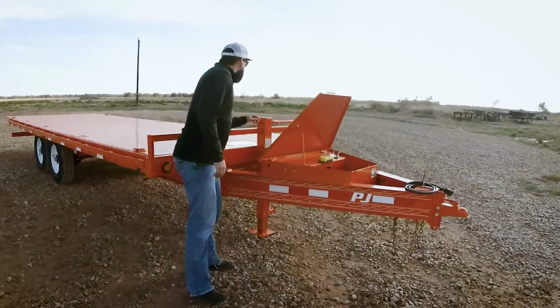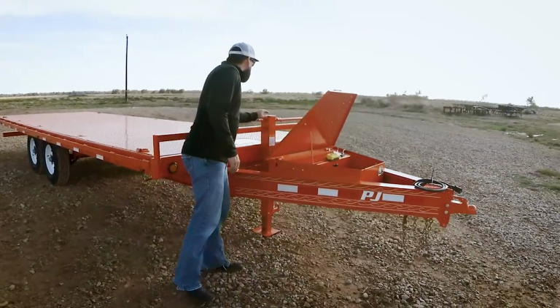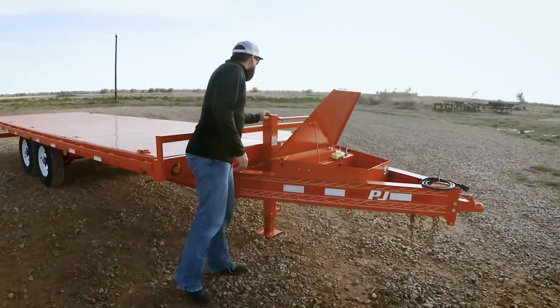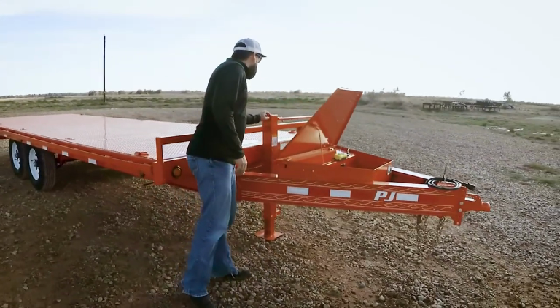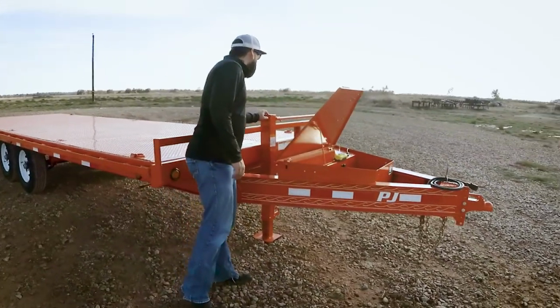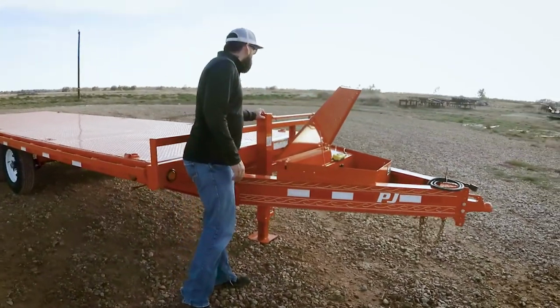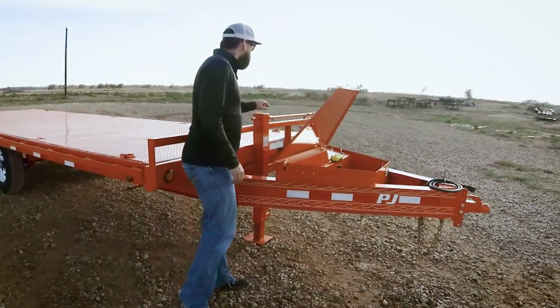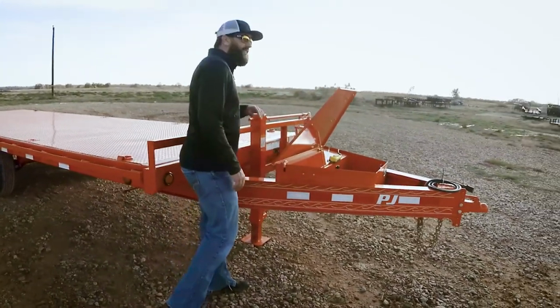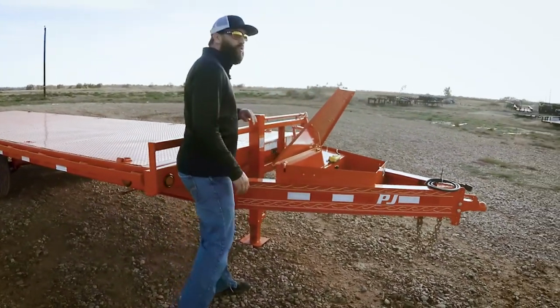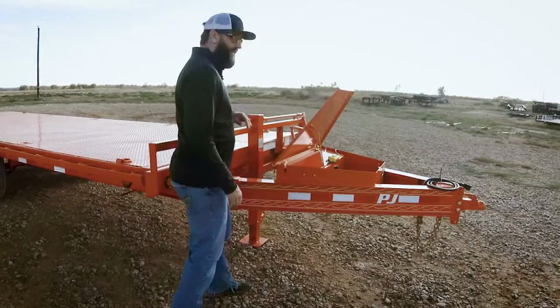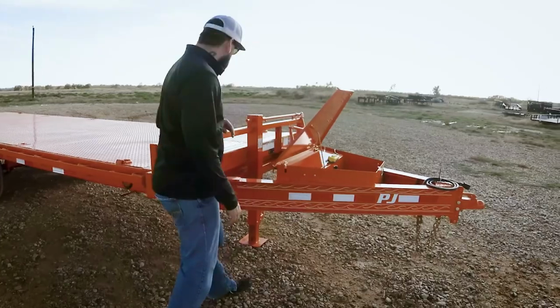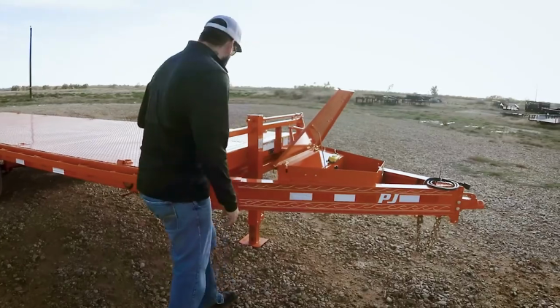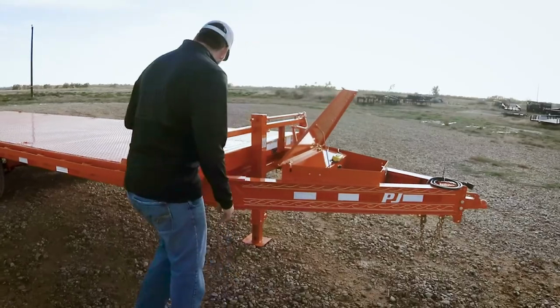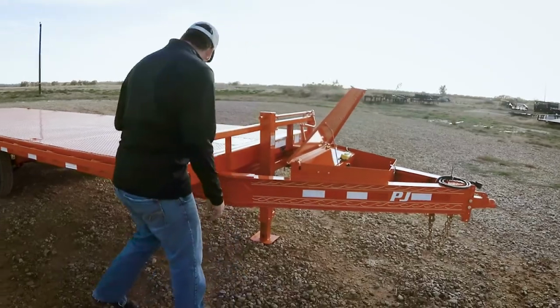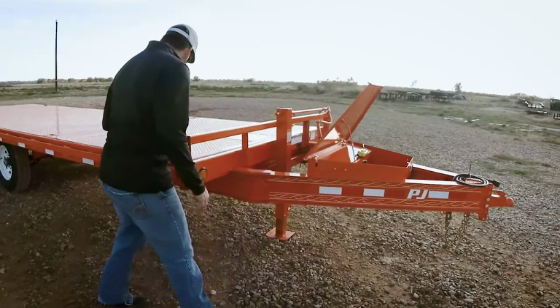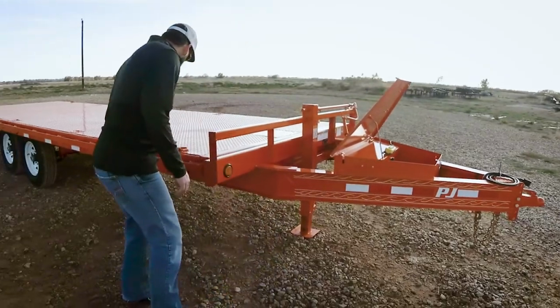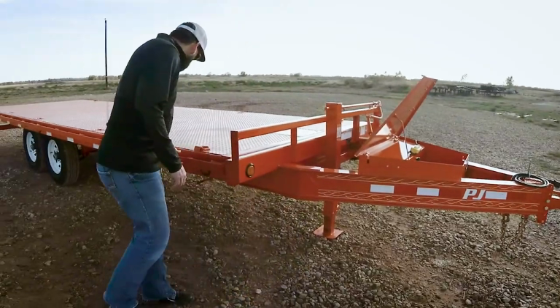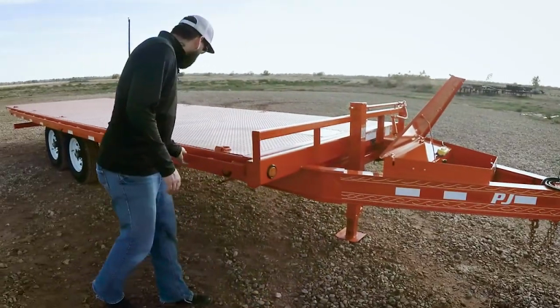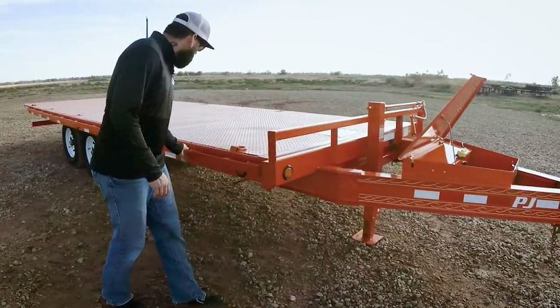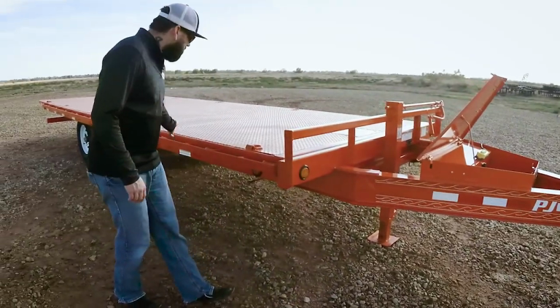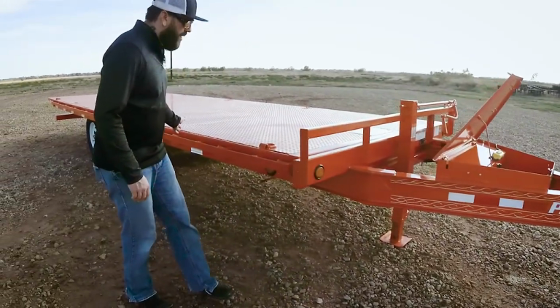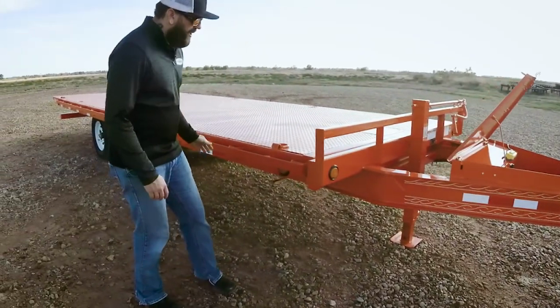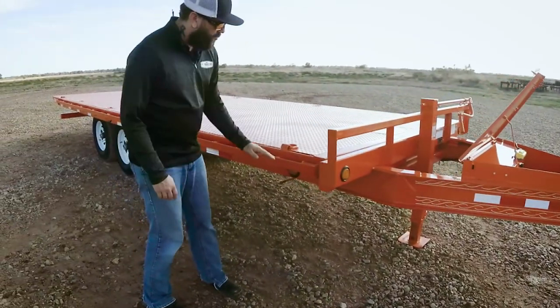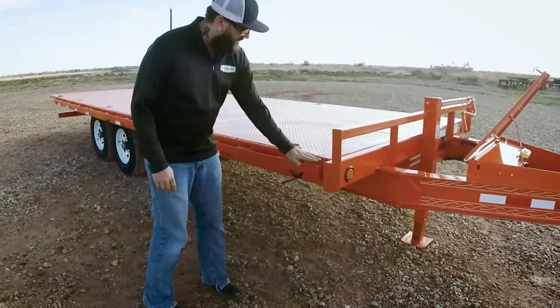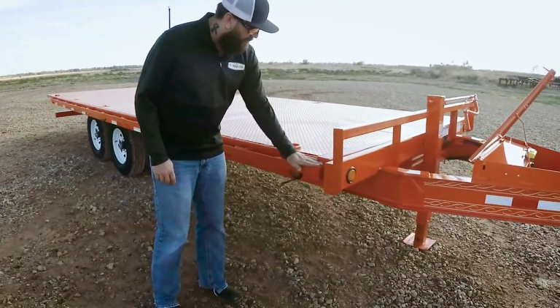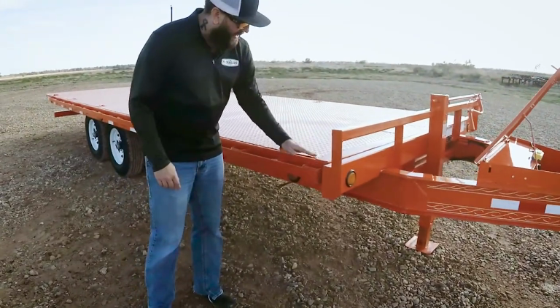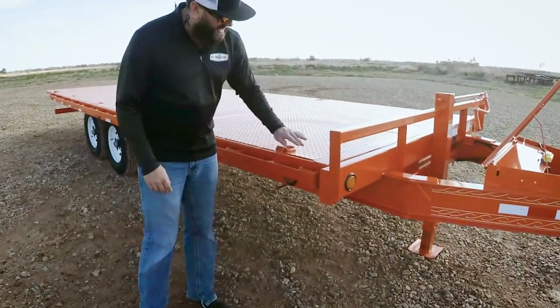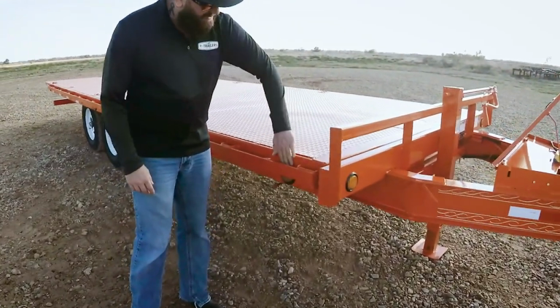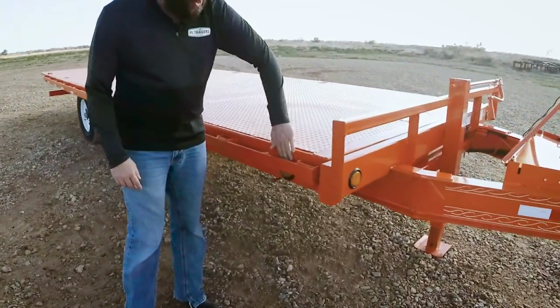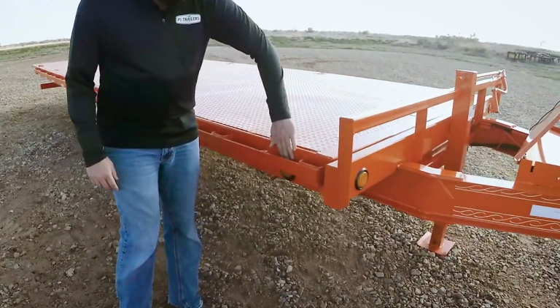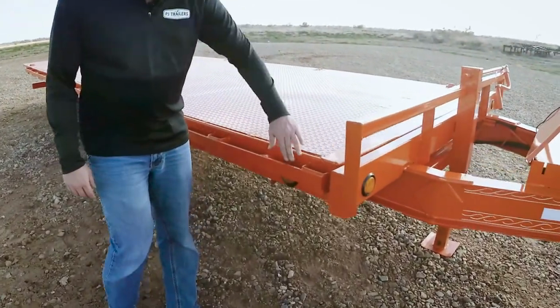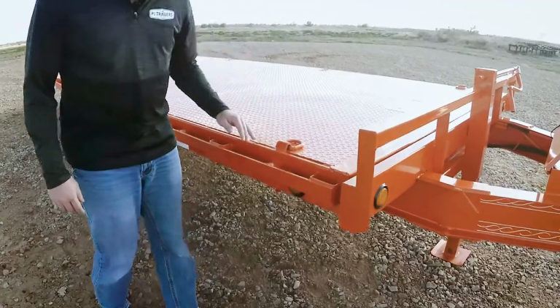Right behind it we've got a Pro Series 12,000 pound jack, and this one's got 2-inch rub rails with stake pockets and flush mount lighting.